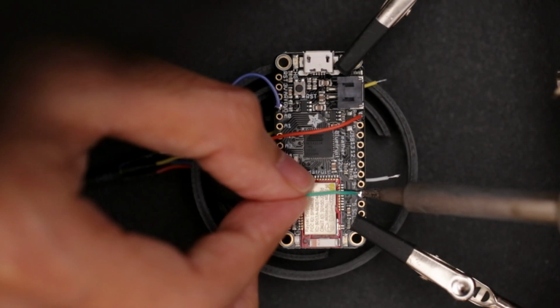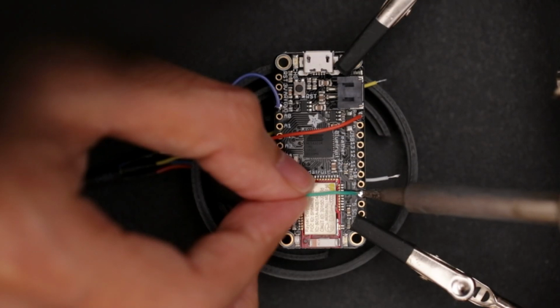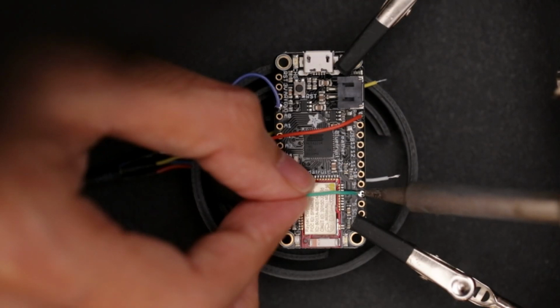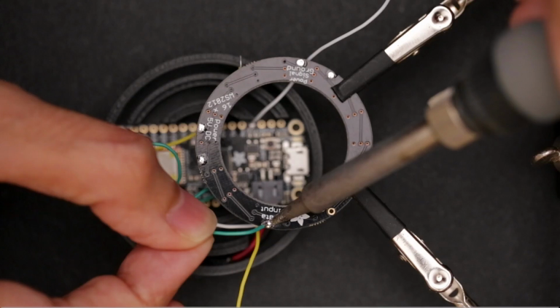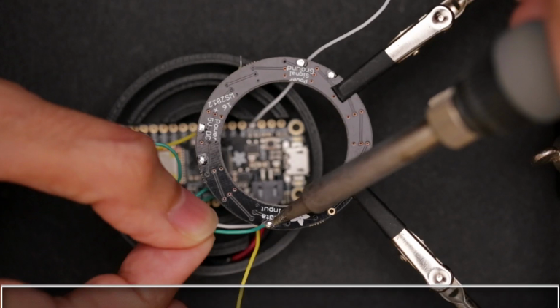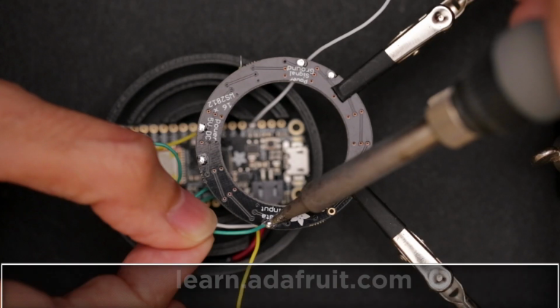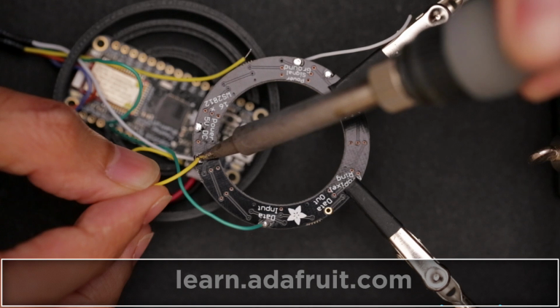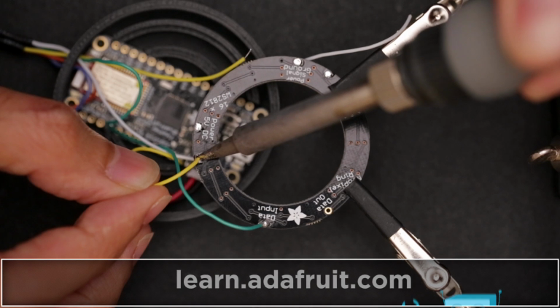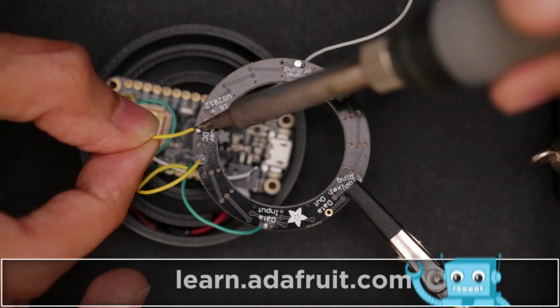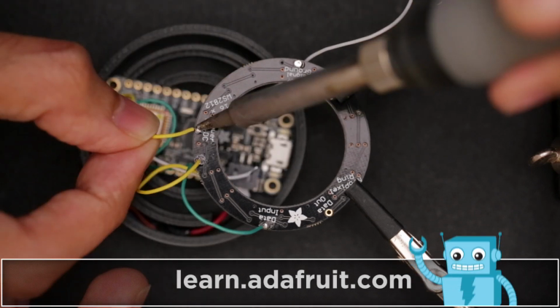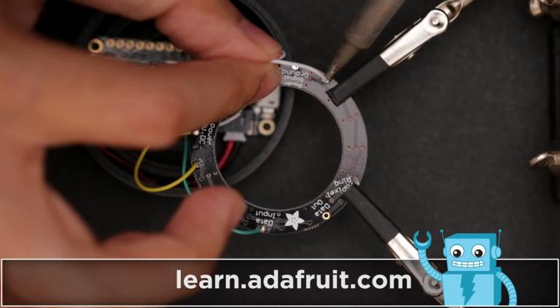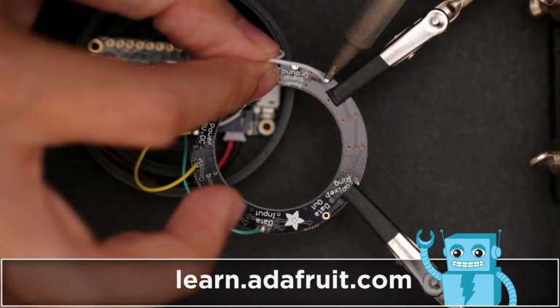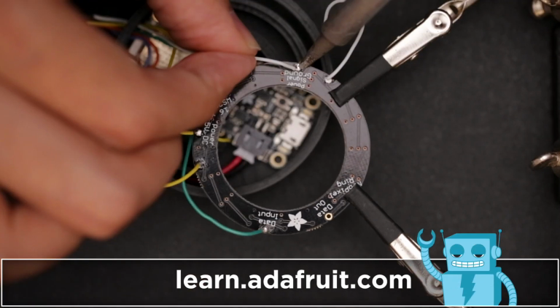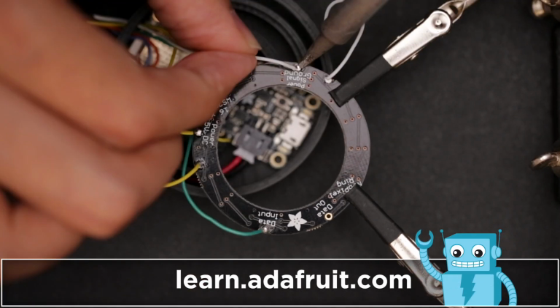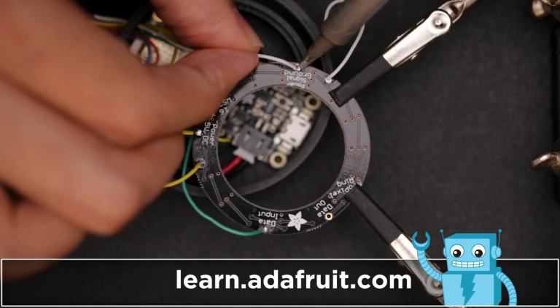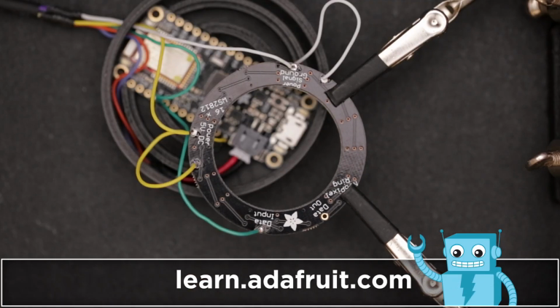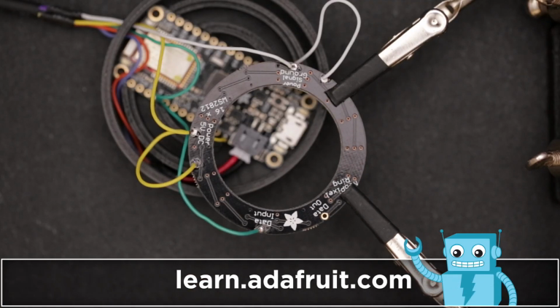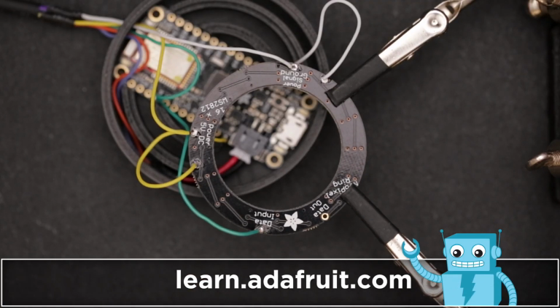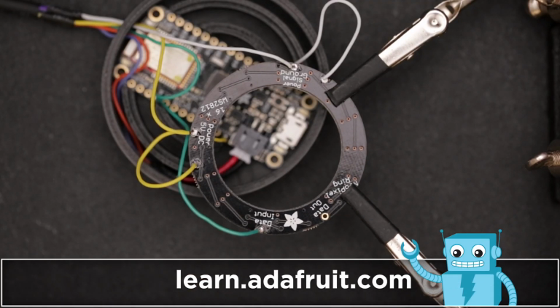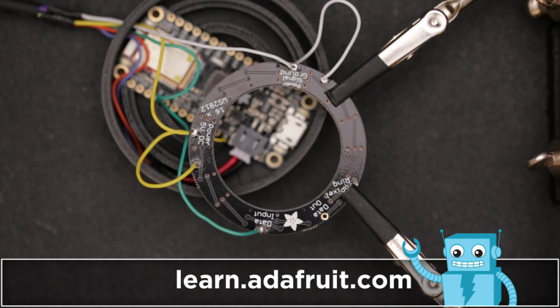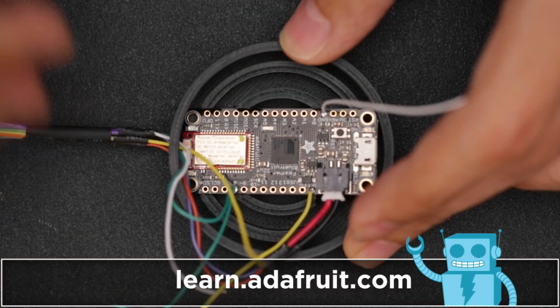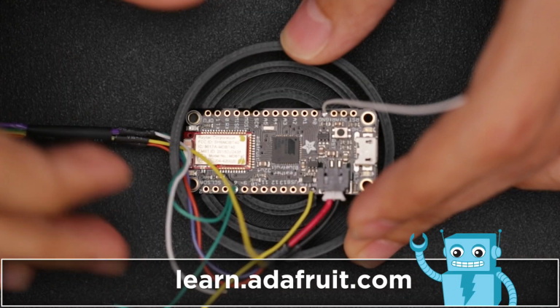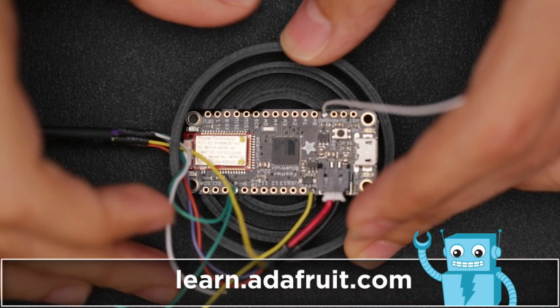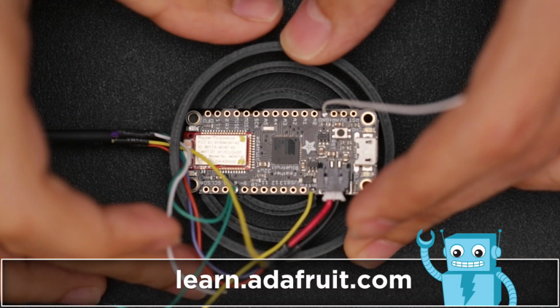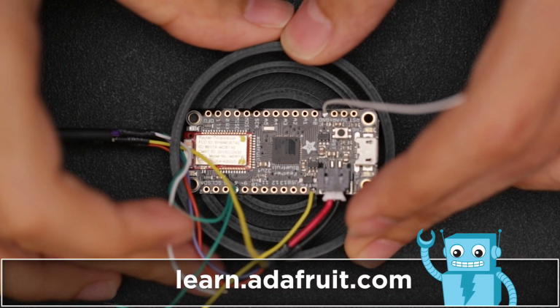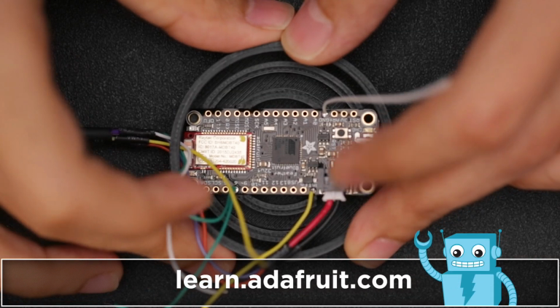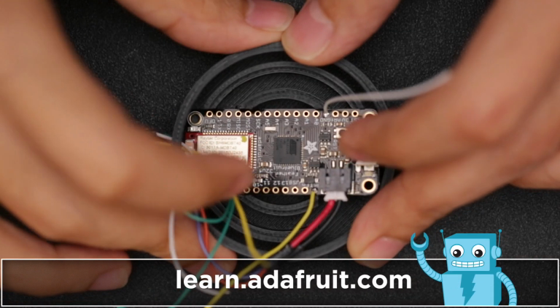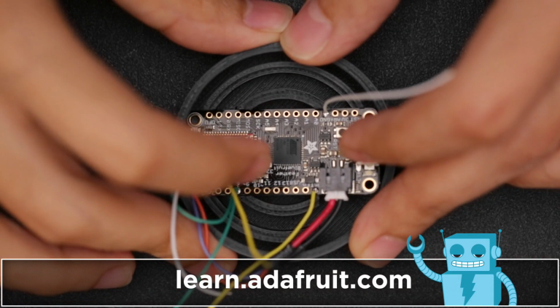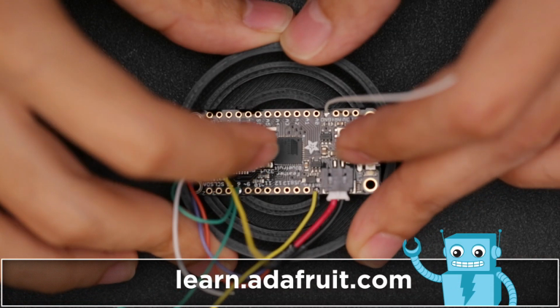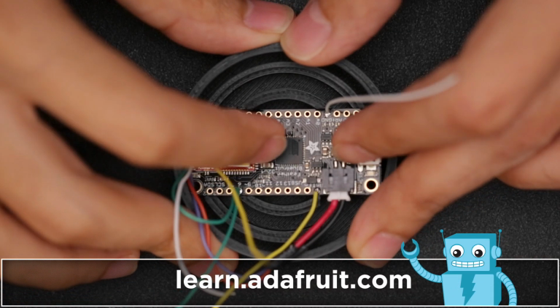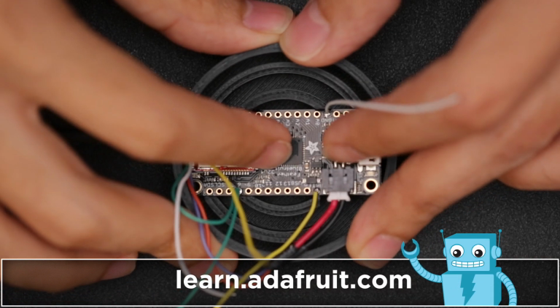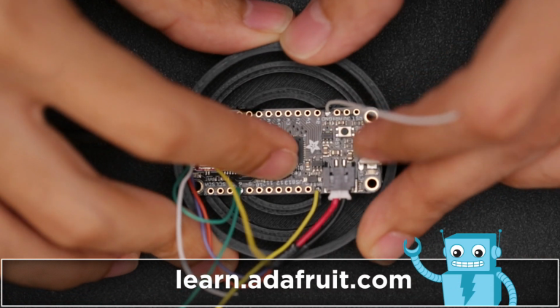Be sure to check out the full tutorial for this project — again it's linked in the description — and follow along with this step-by-step guide.